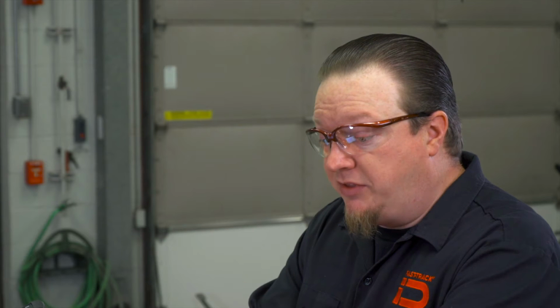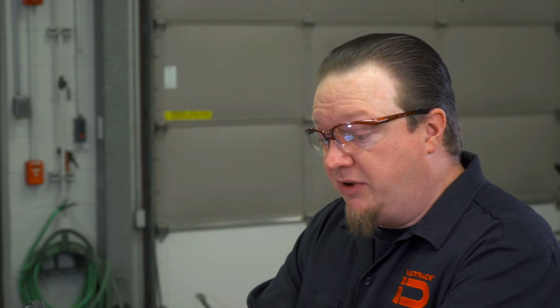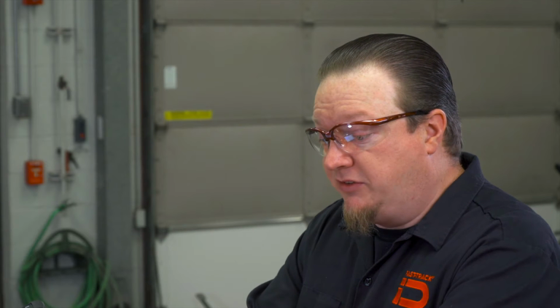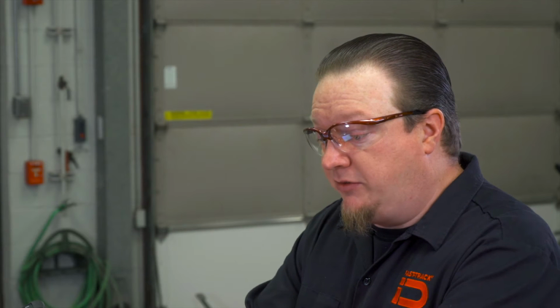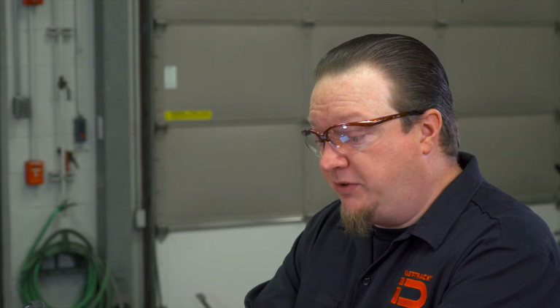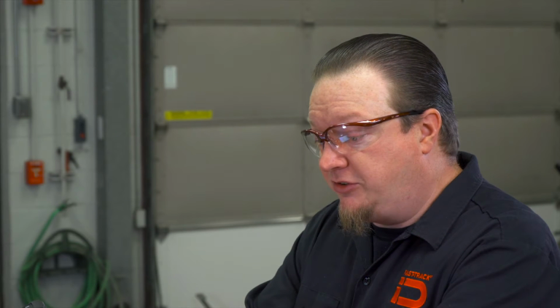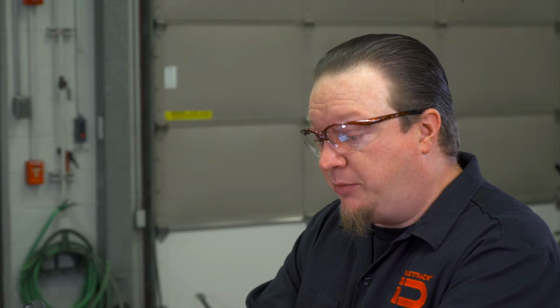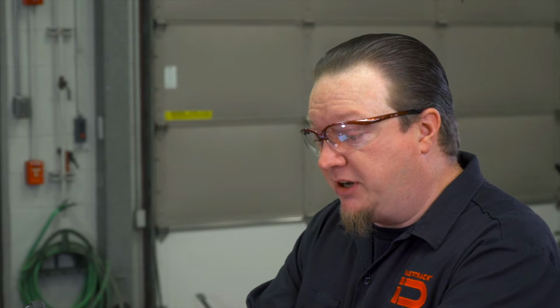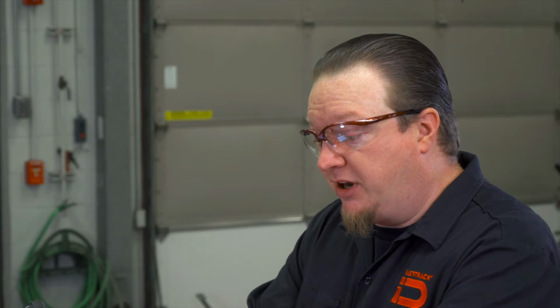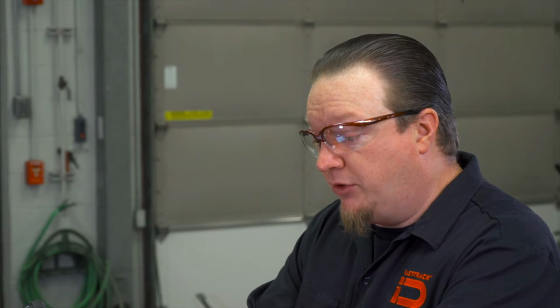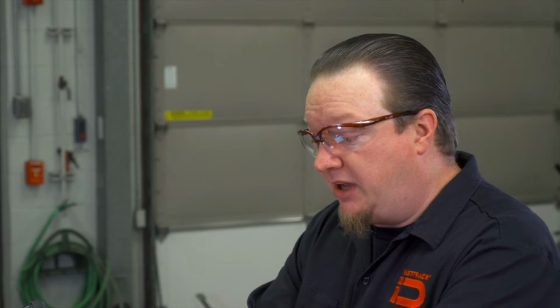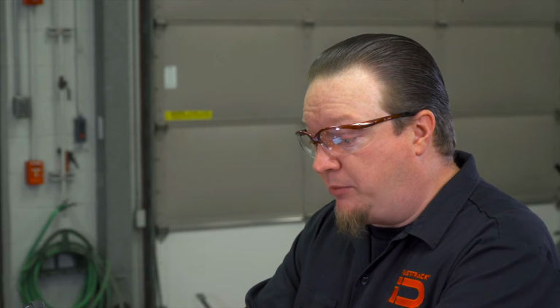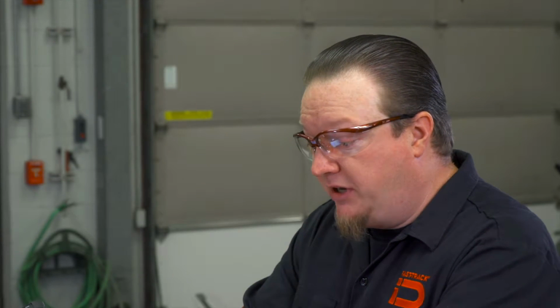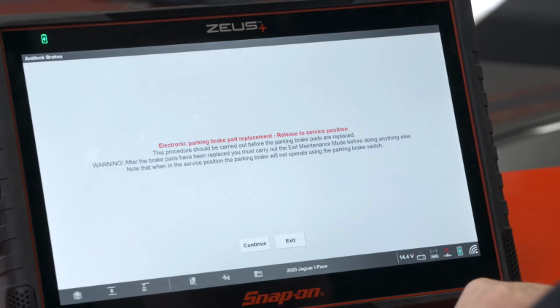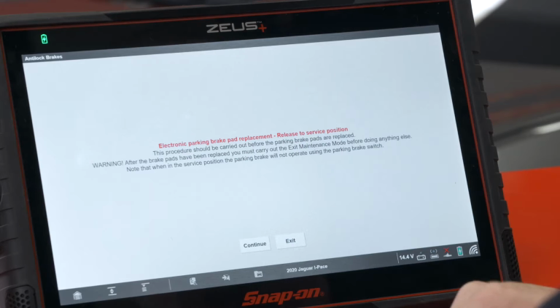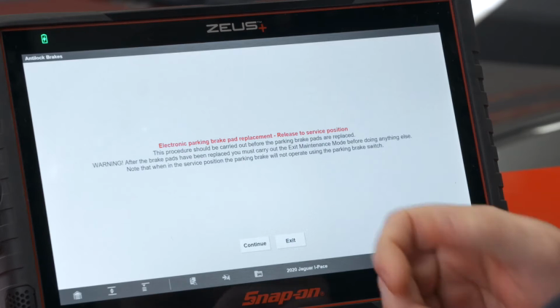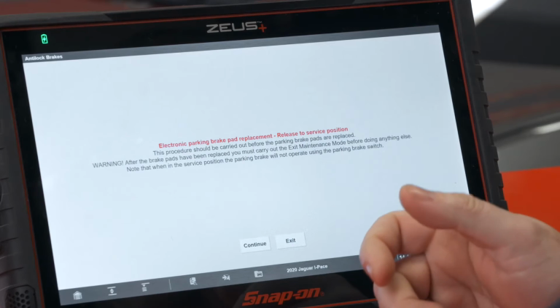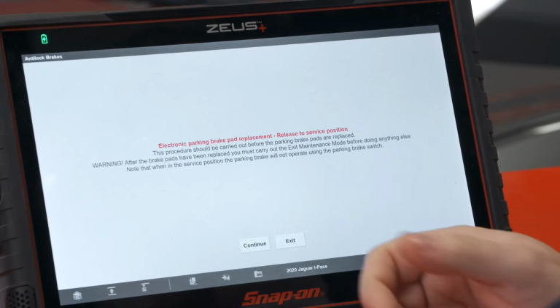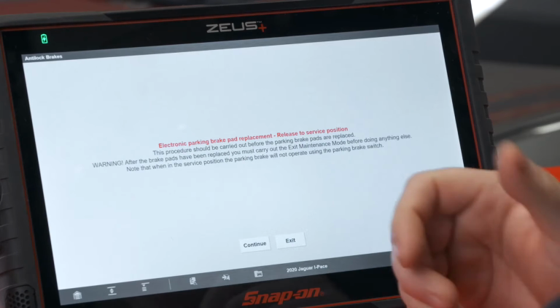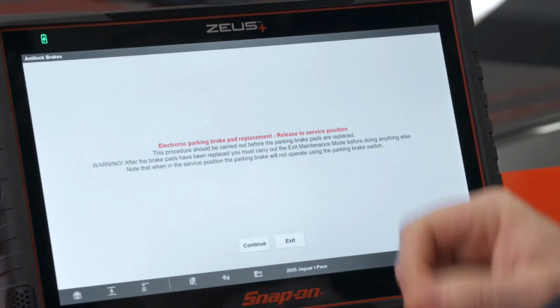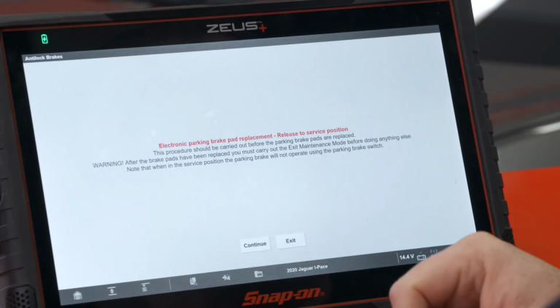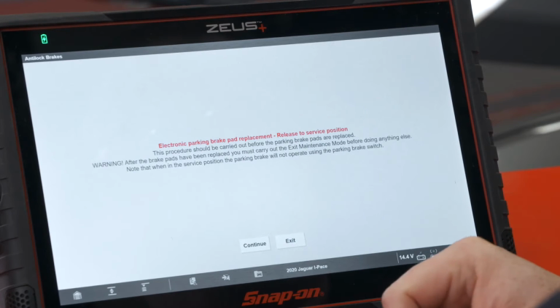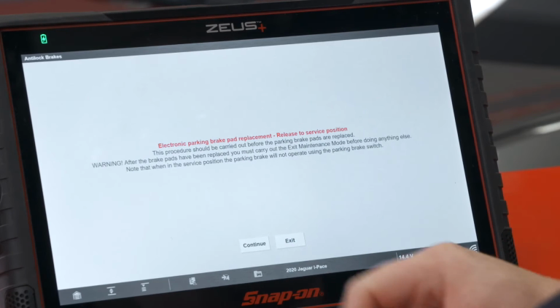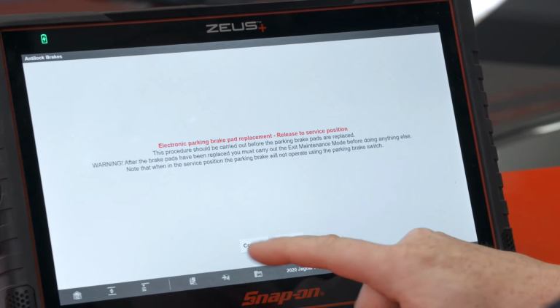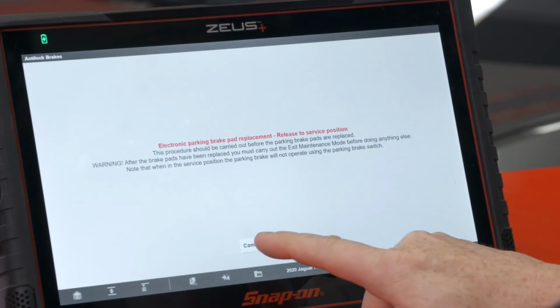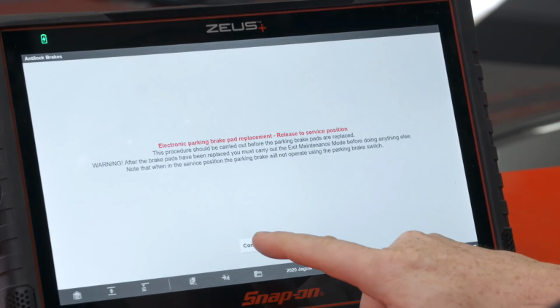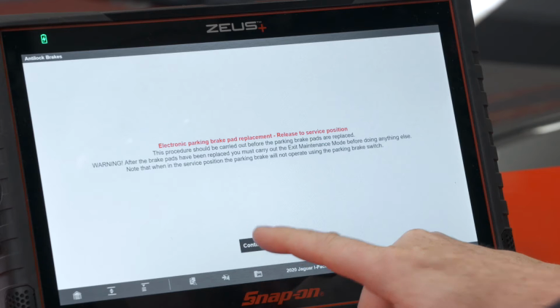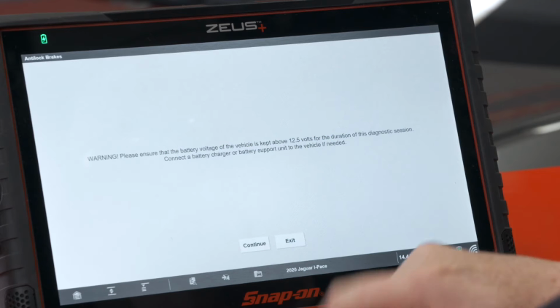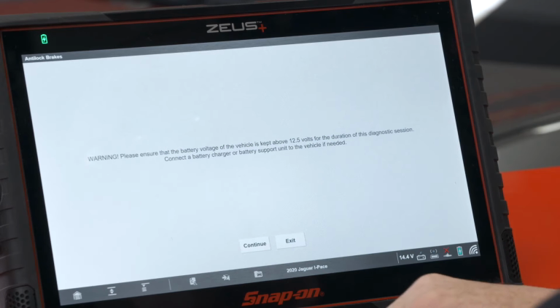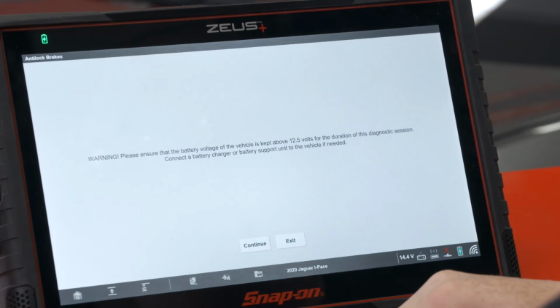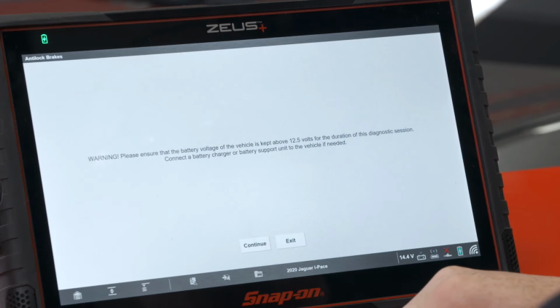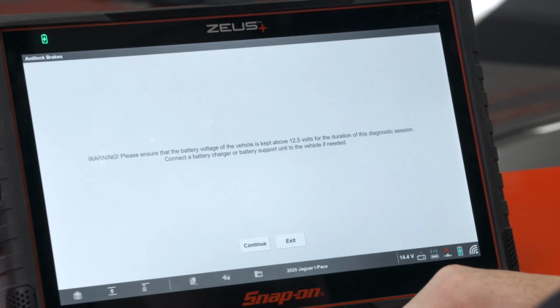Note that when in service position the parking brake will not operate using the parking brake switch. All good things to know. We'll continue.